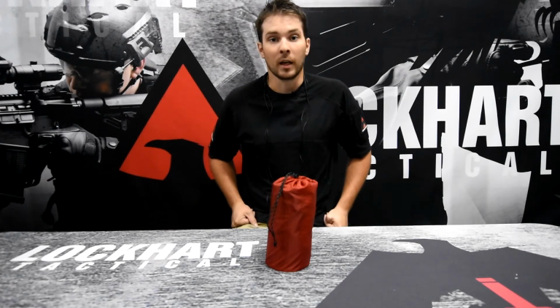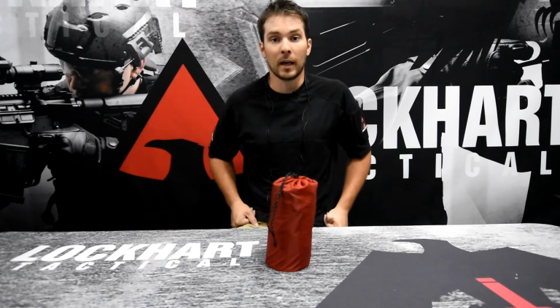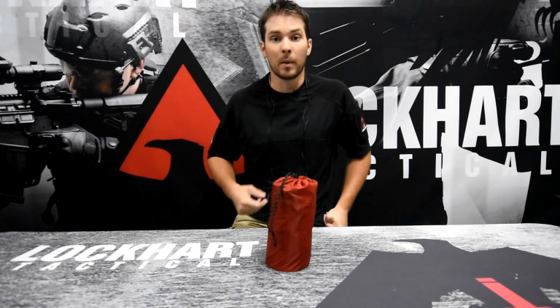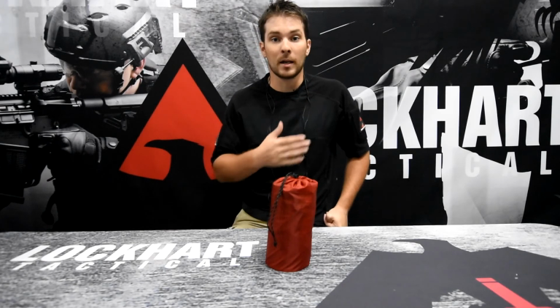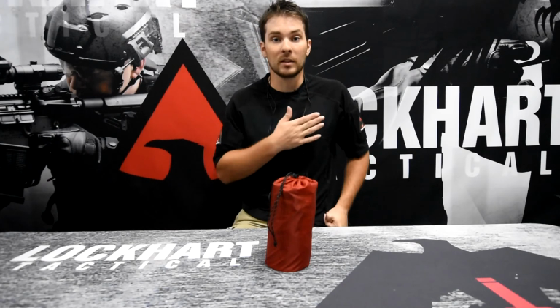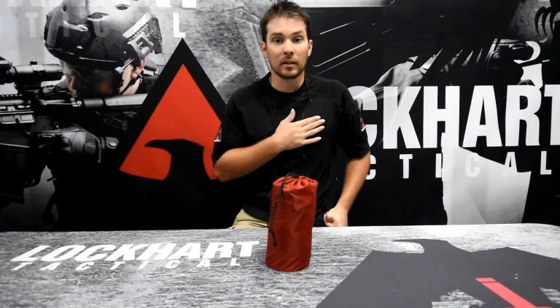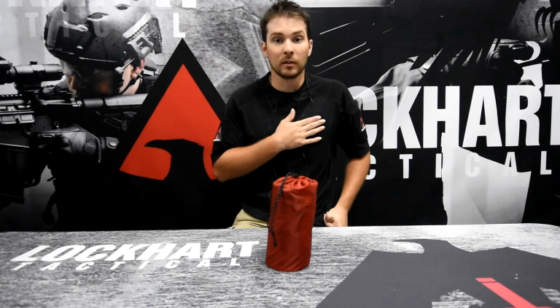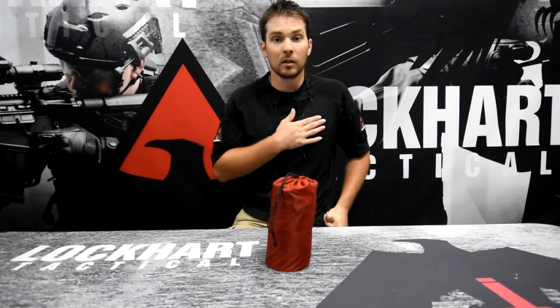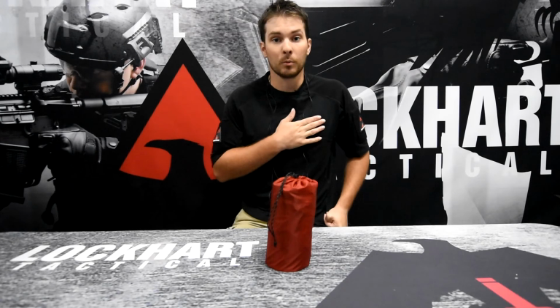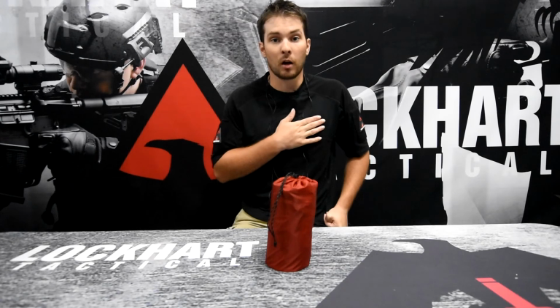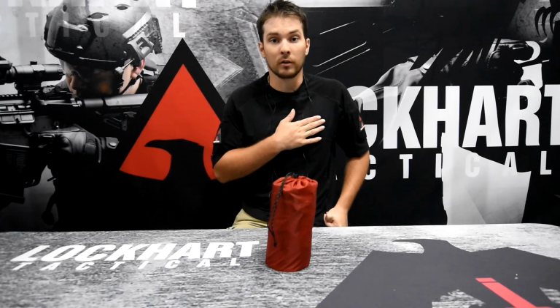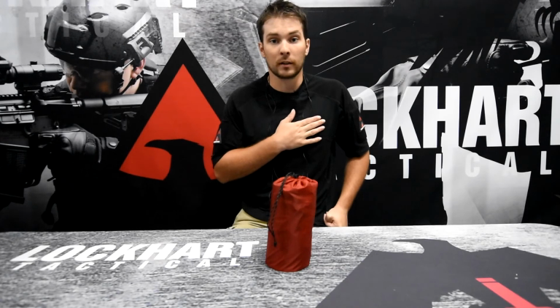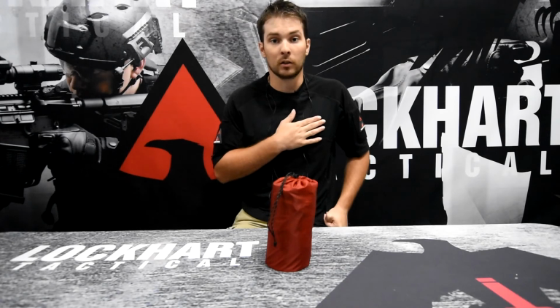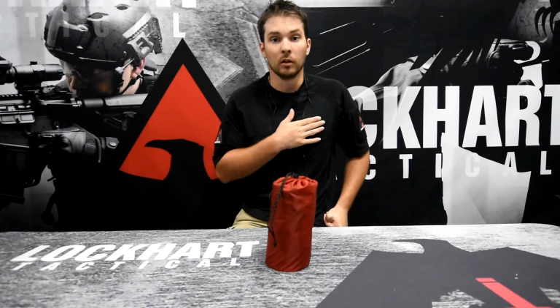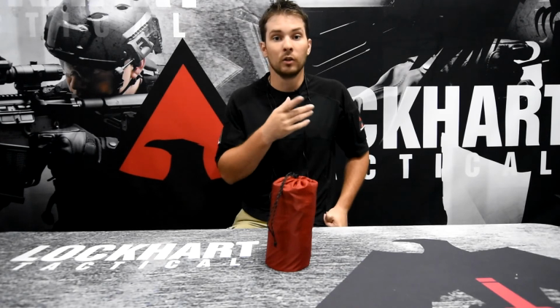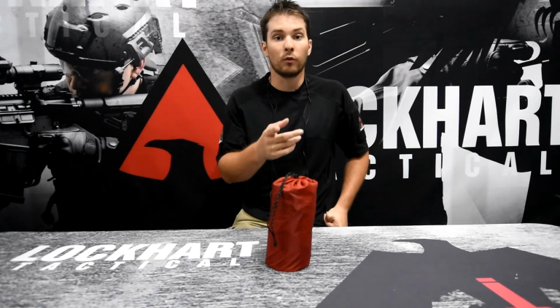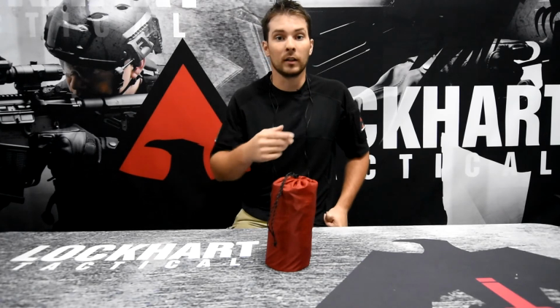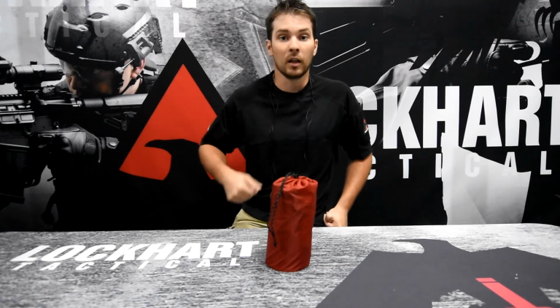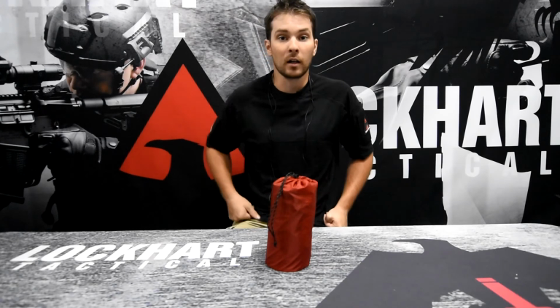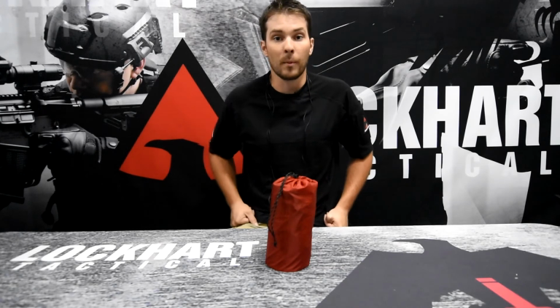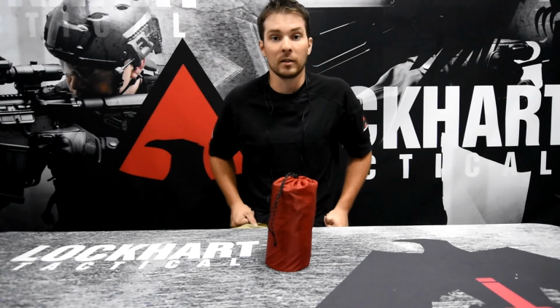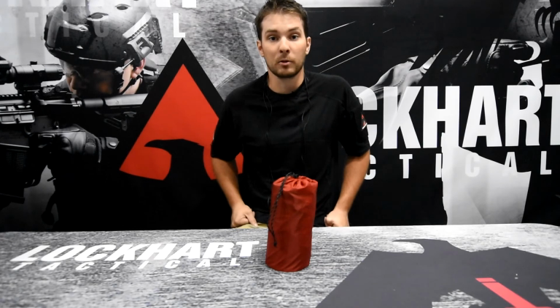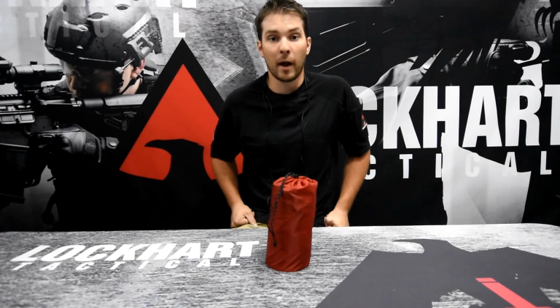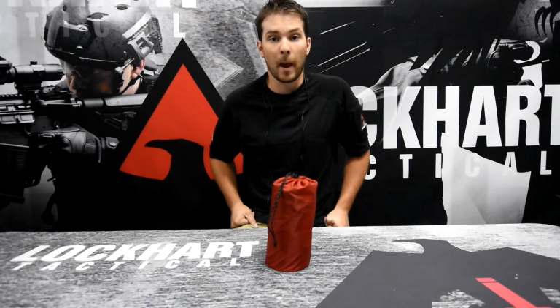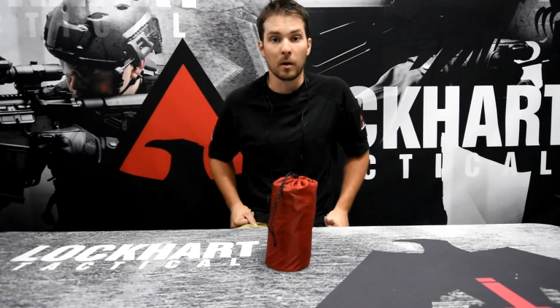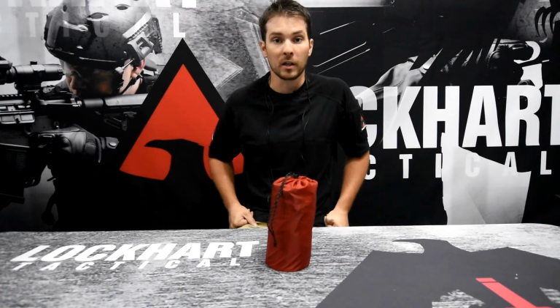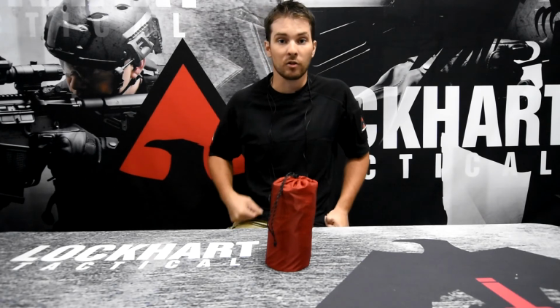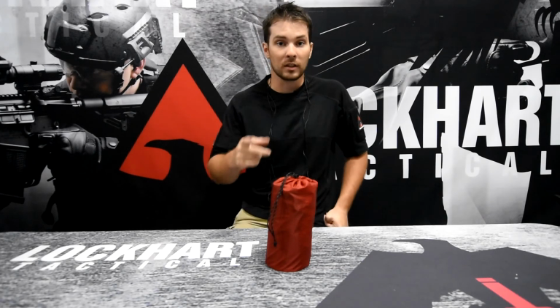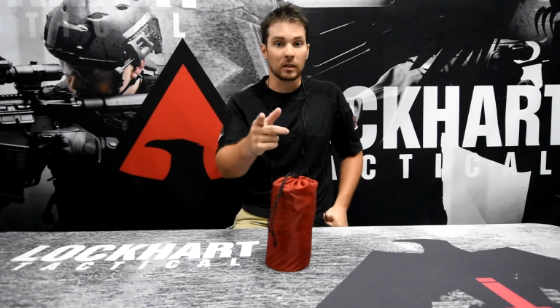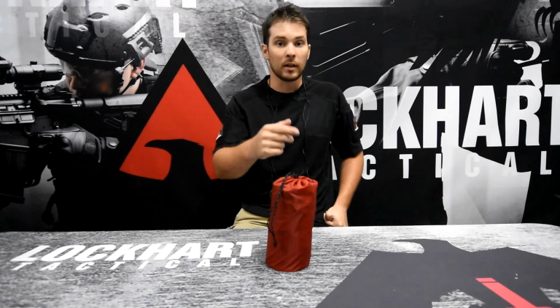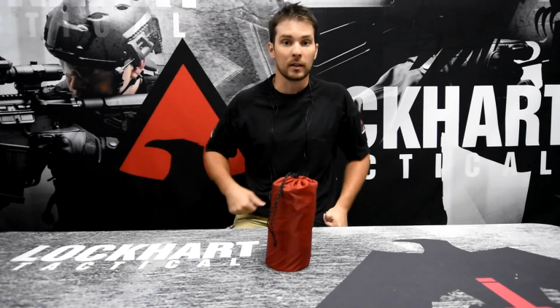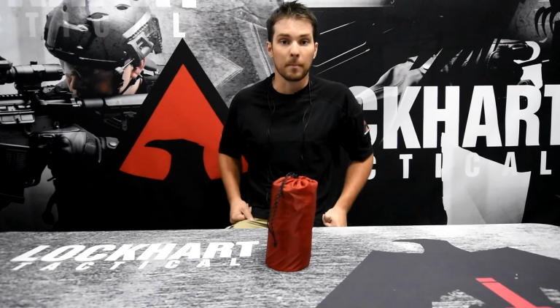Again, my name is Dustin from Lockhart Tactical. Don't forget to like, comment, and subscribe, and I'll see you next time.